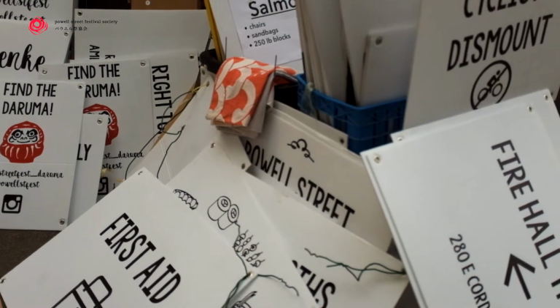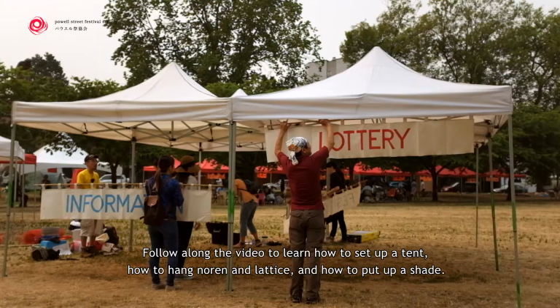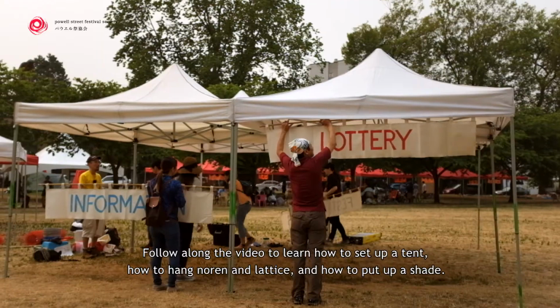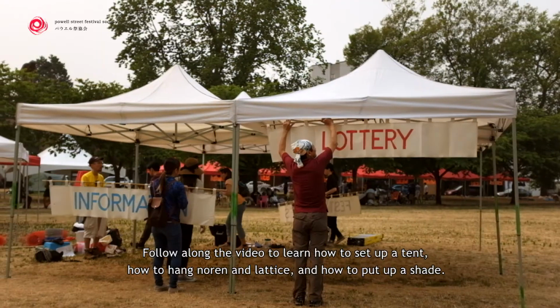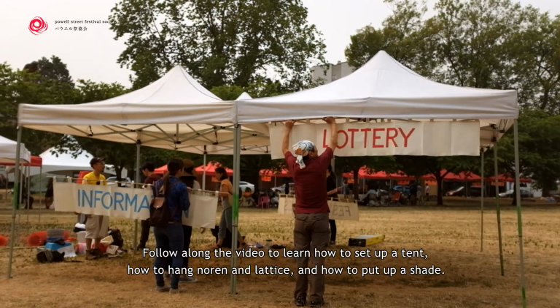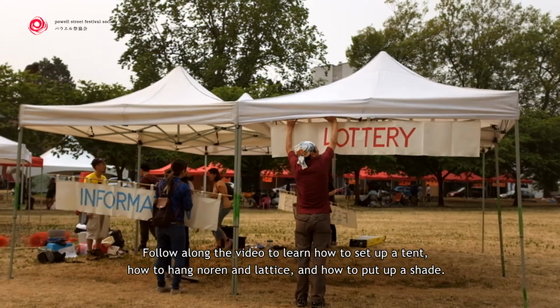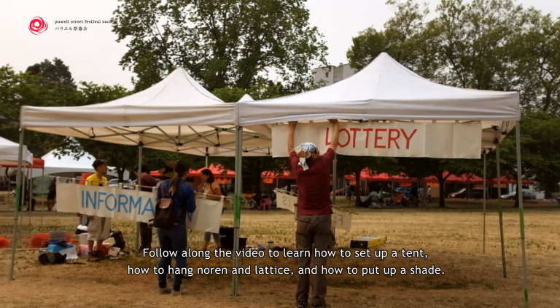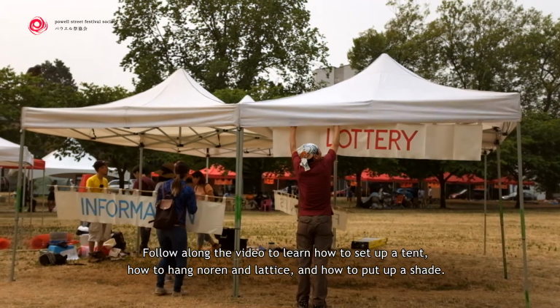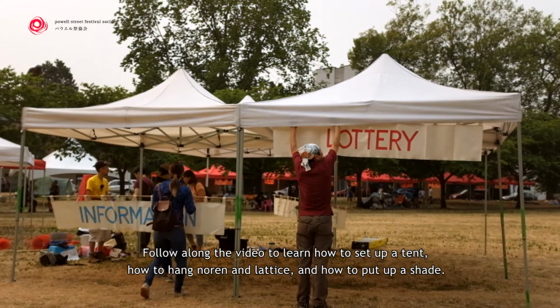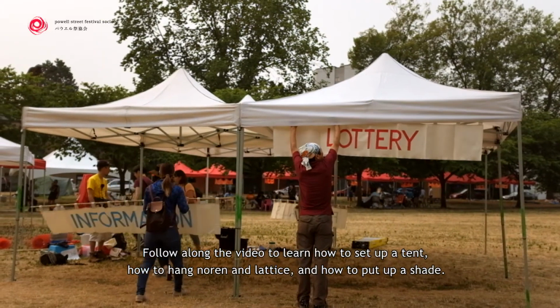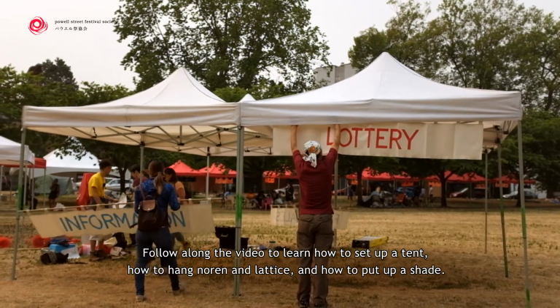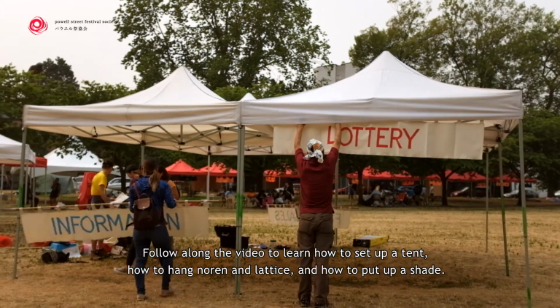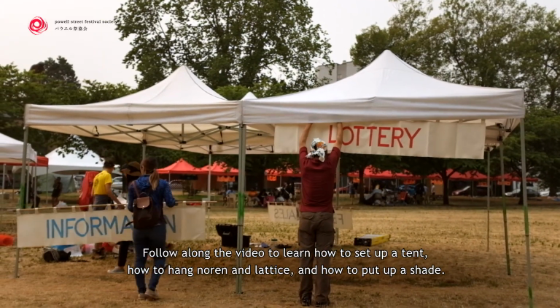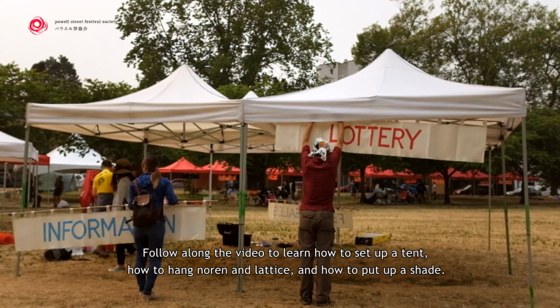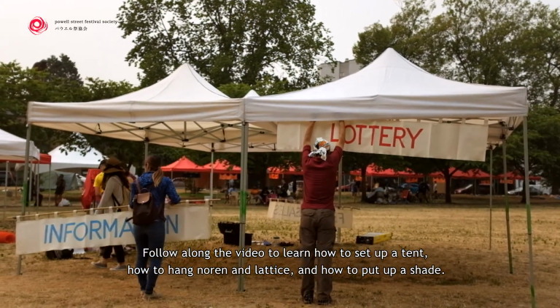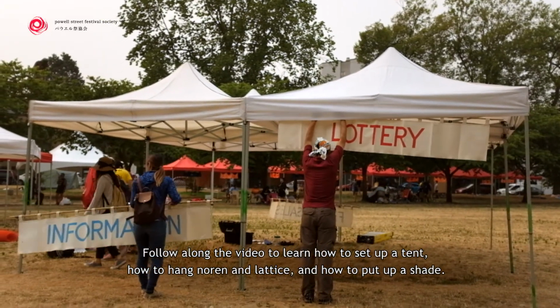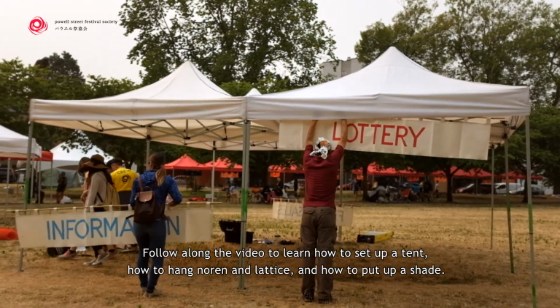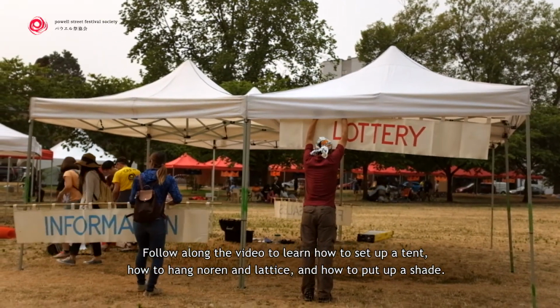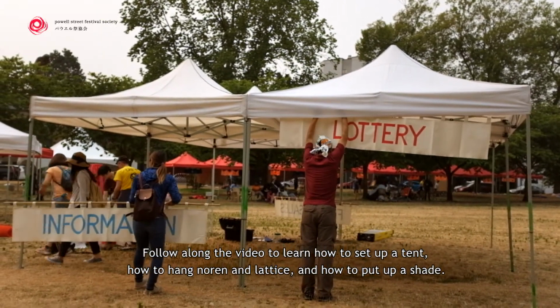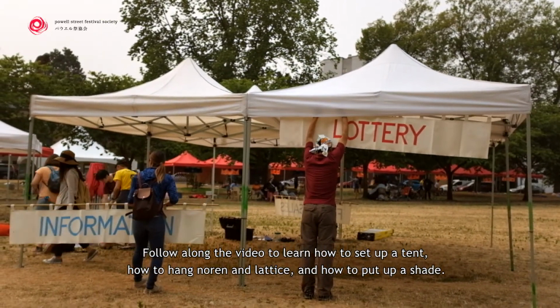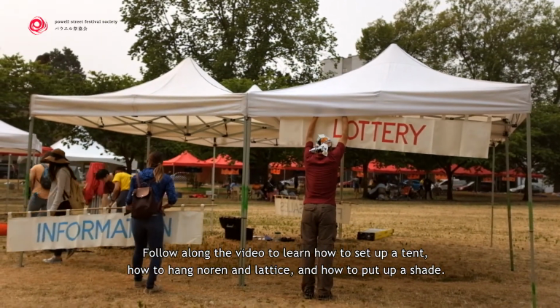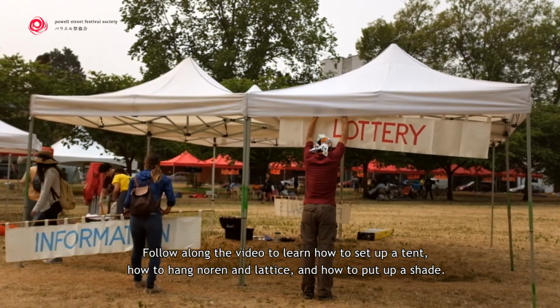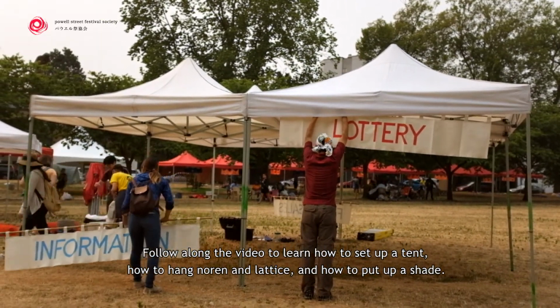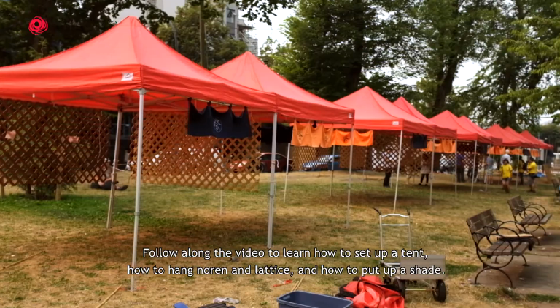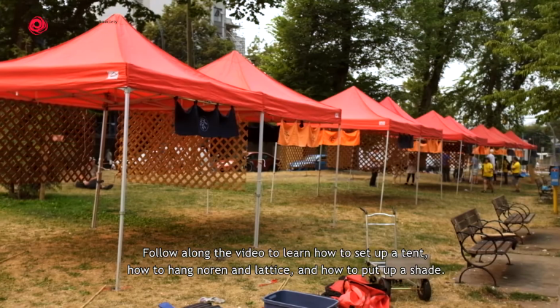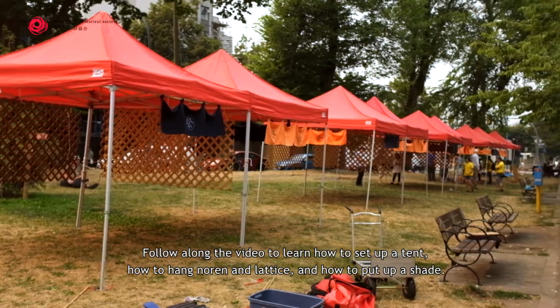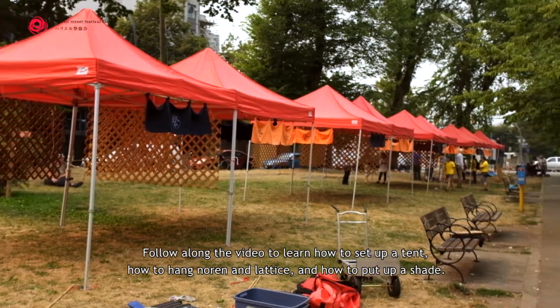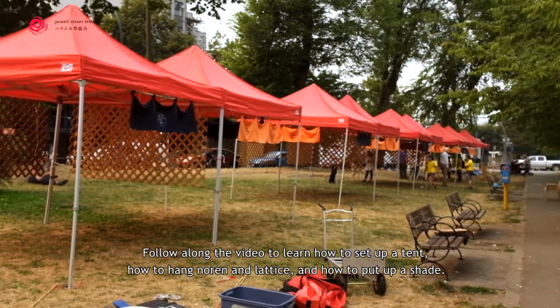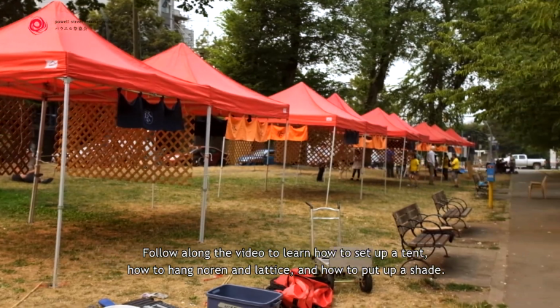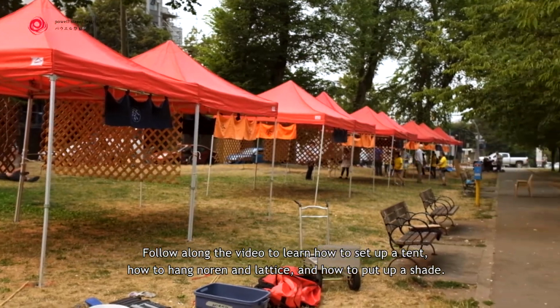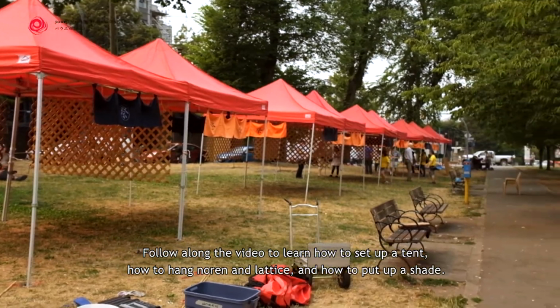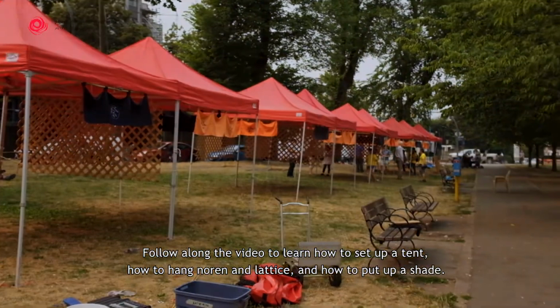Follow along the video to learn how to set up a tent, how to hang norin and lattice, and how to put up shade.